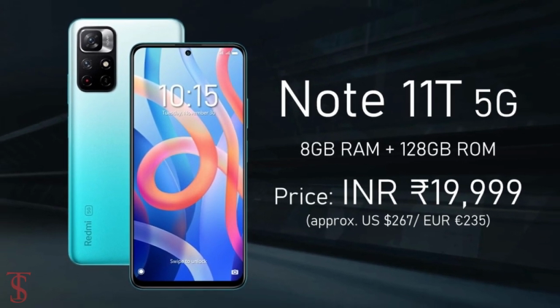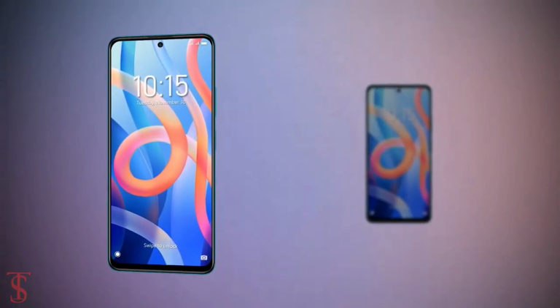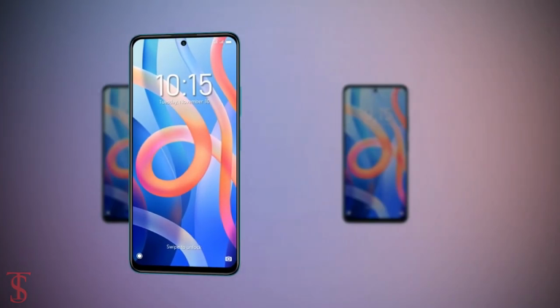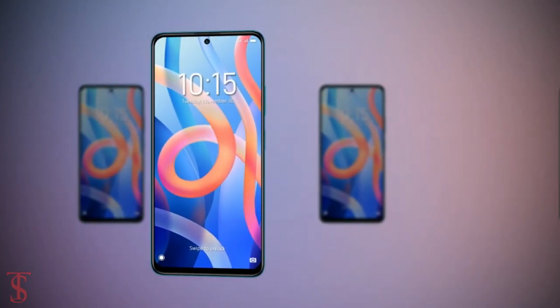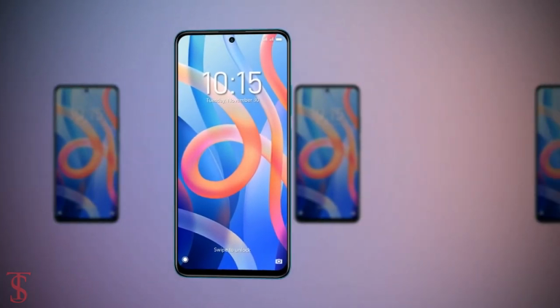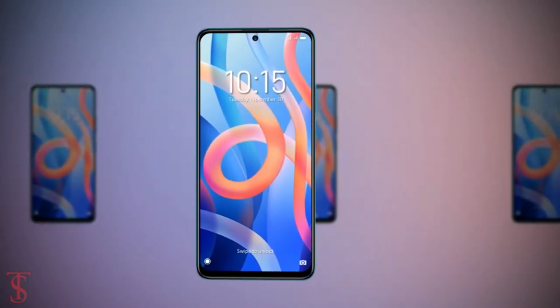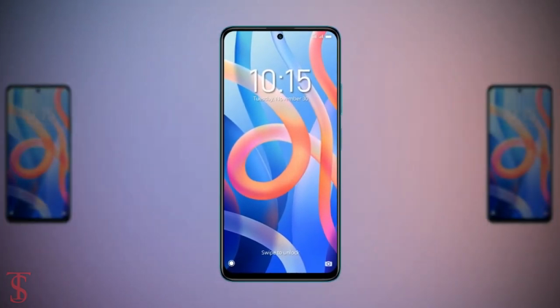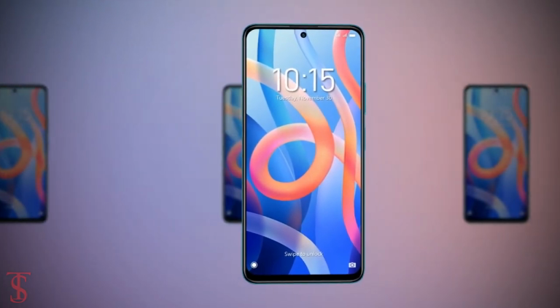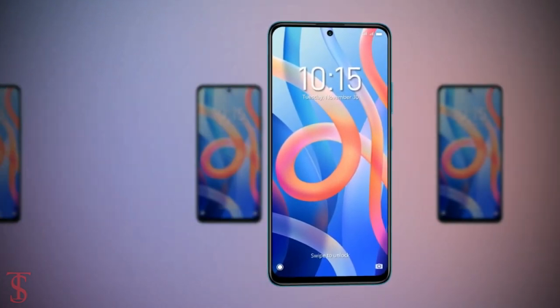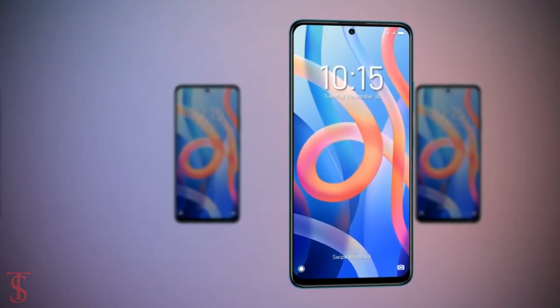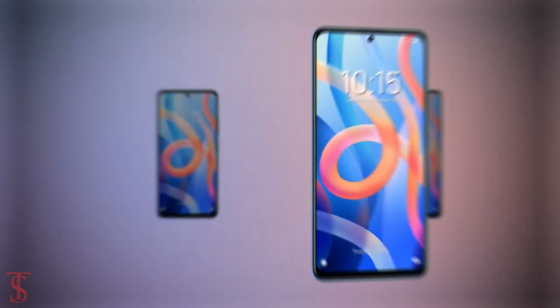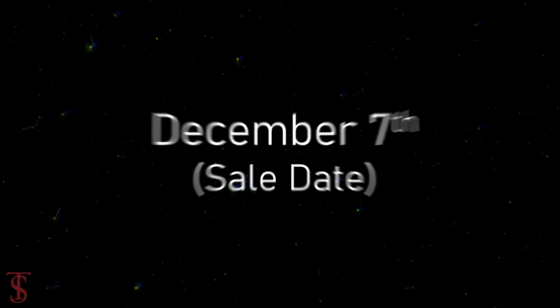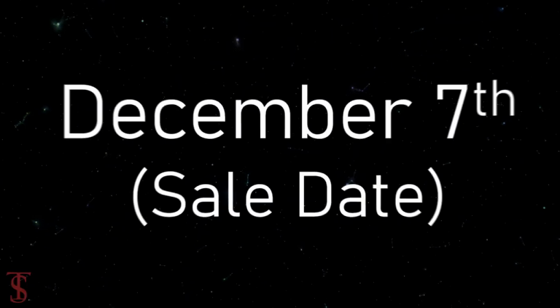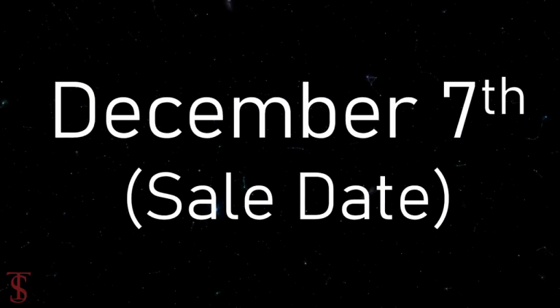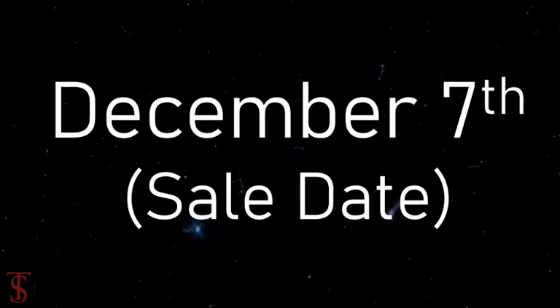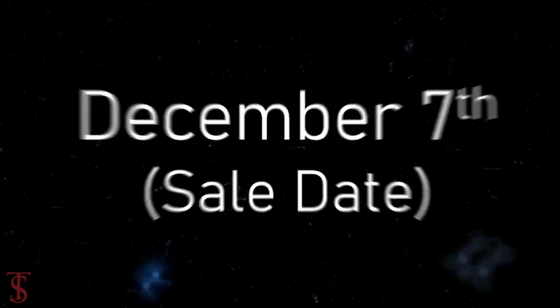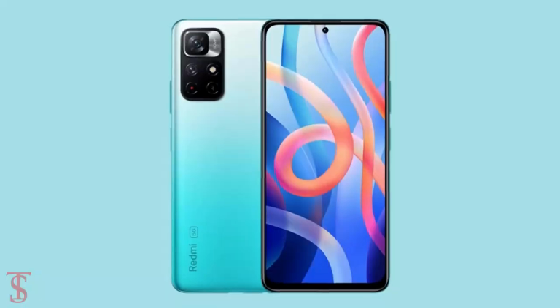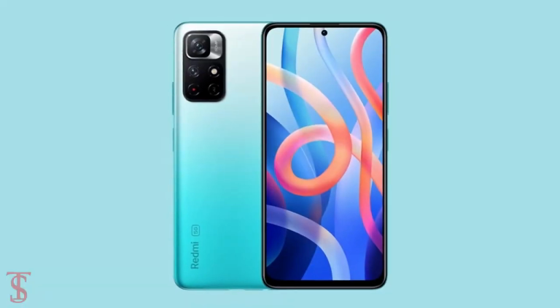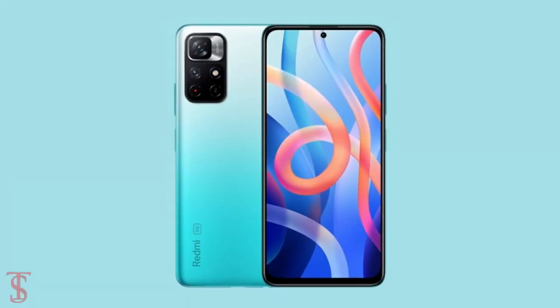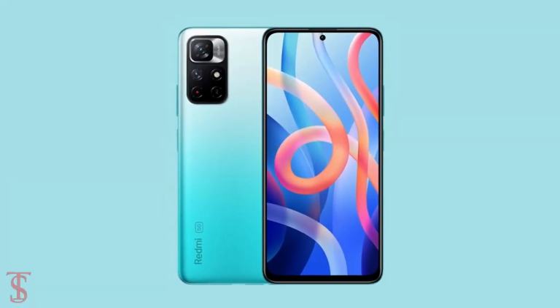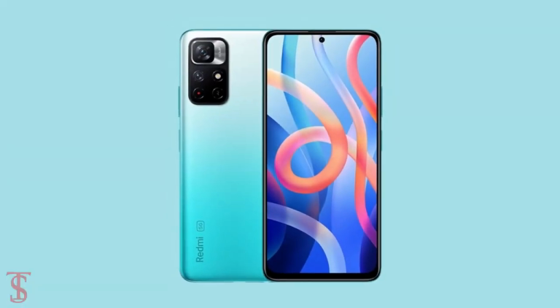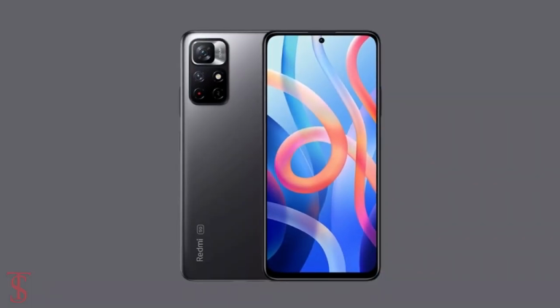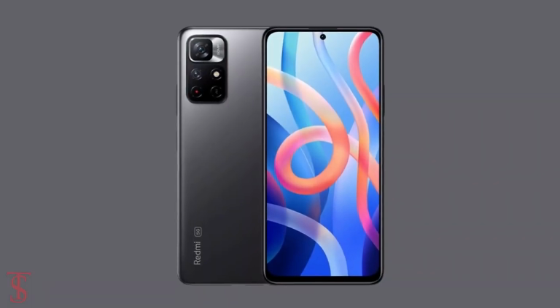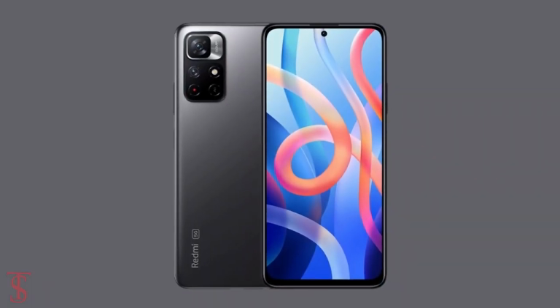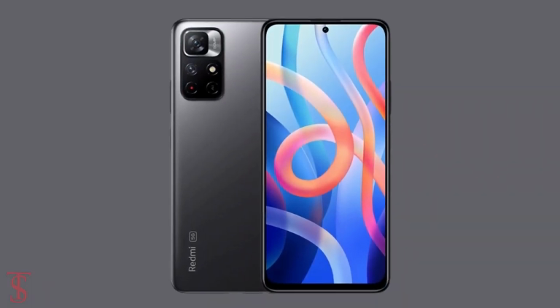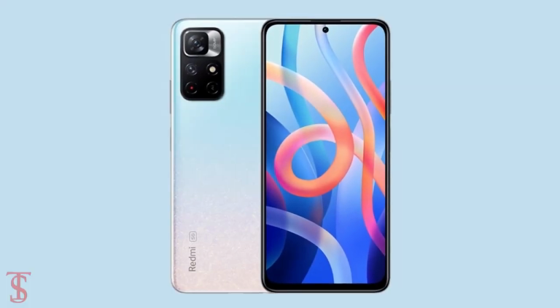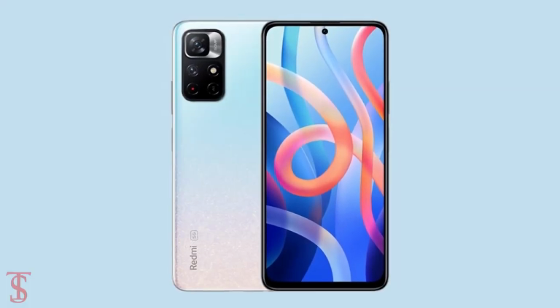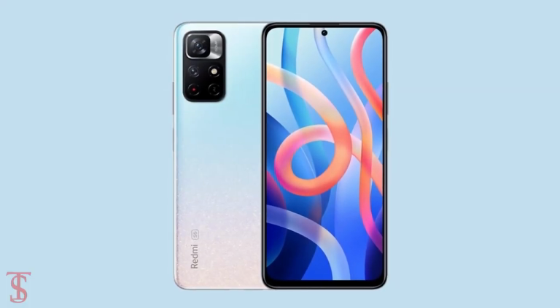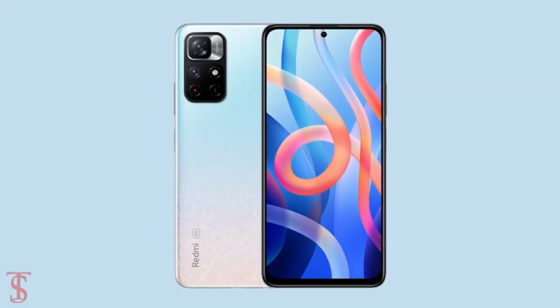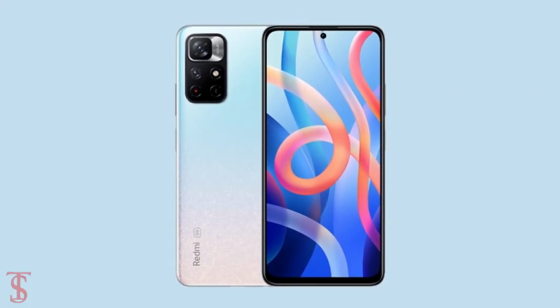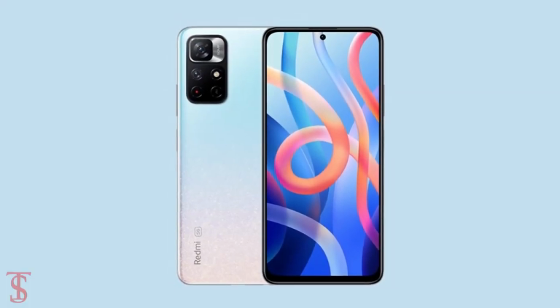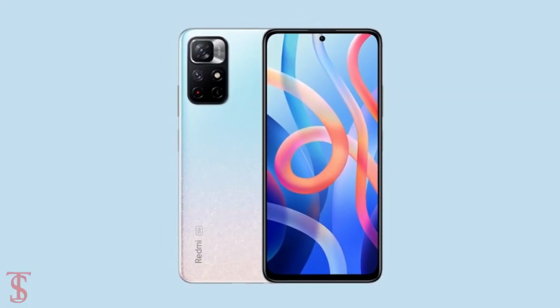The smartphone is set to go on sale in the country starting from December 7th in Aquamarine Blue, Matte Black, and Stardust White color options.